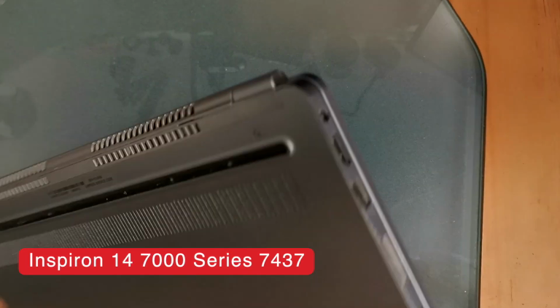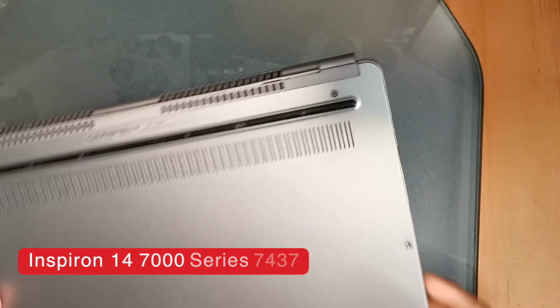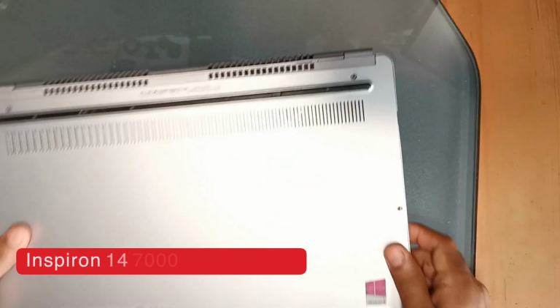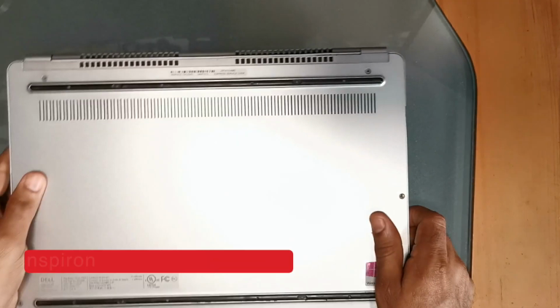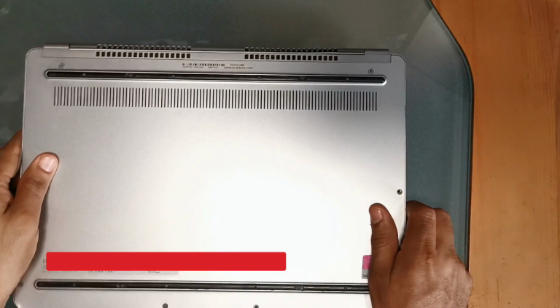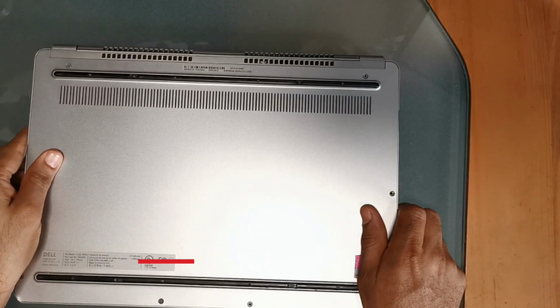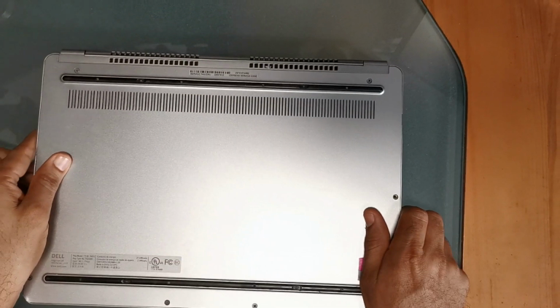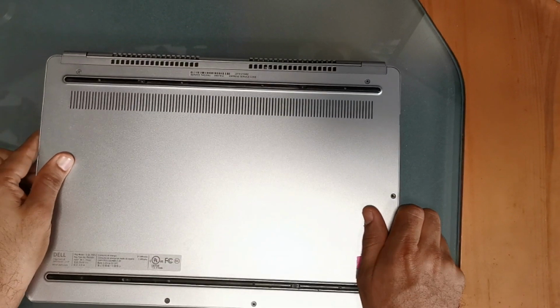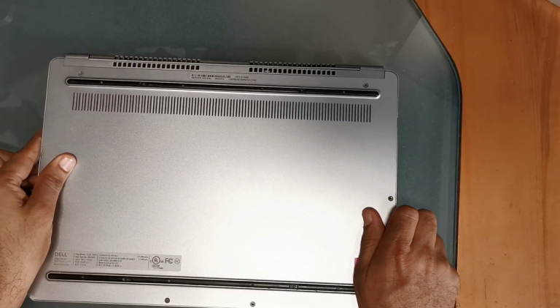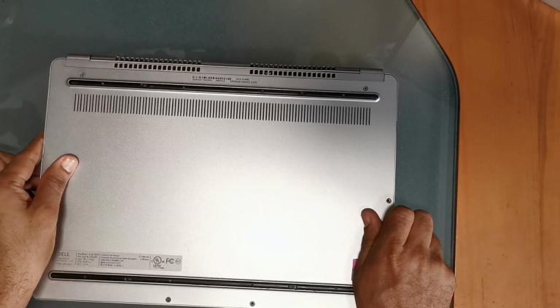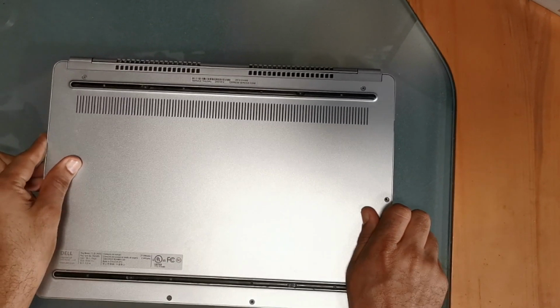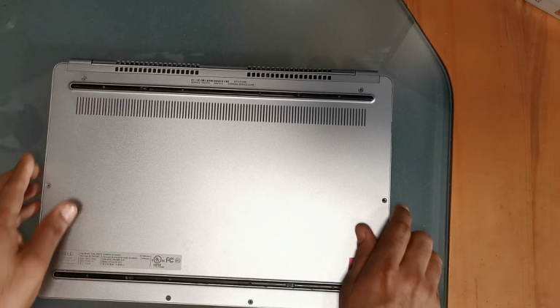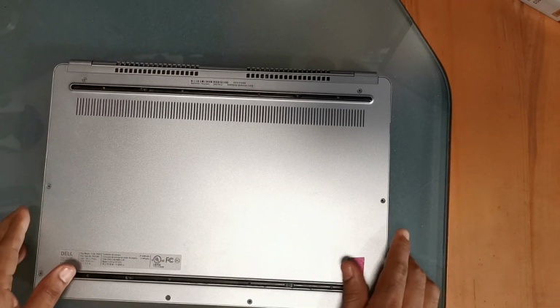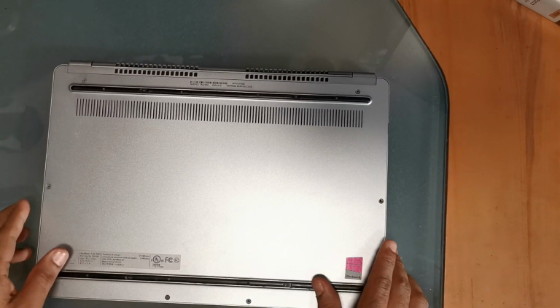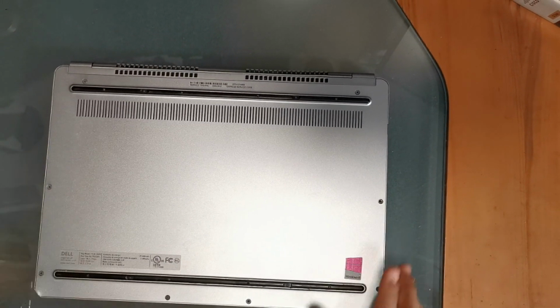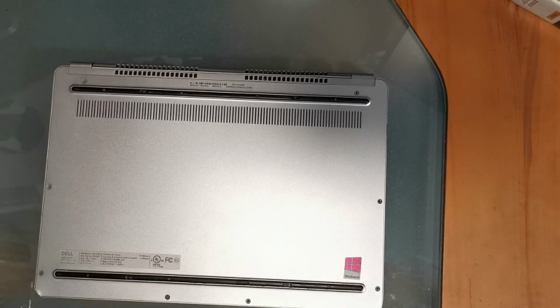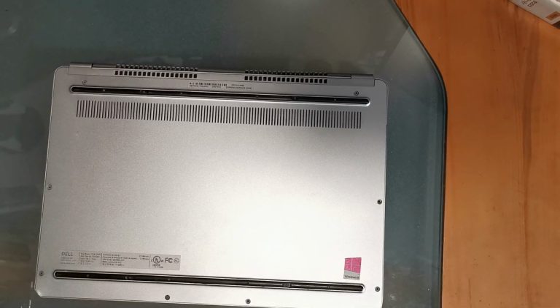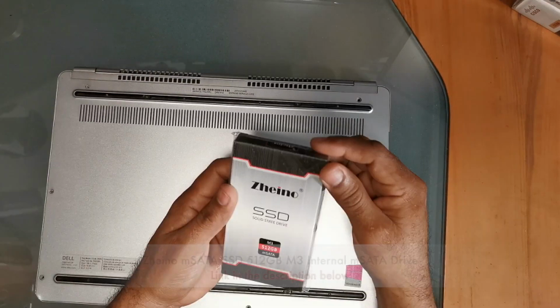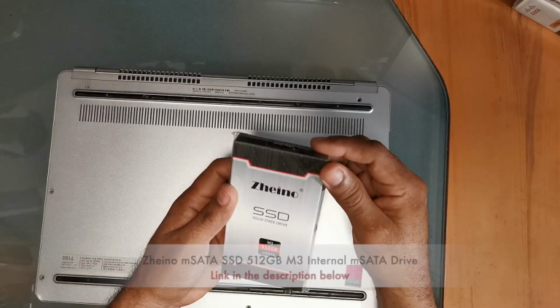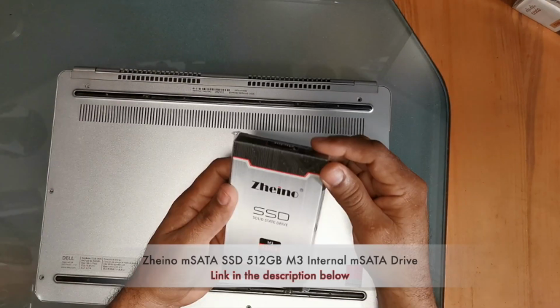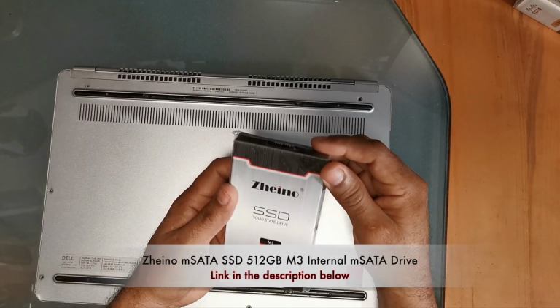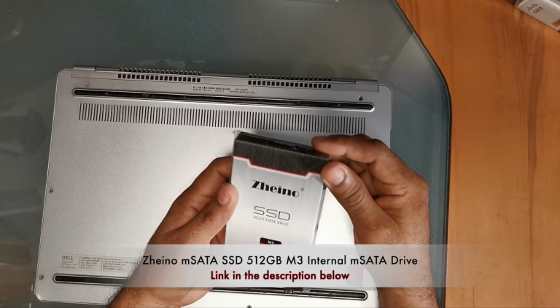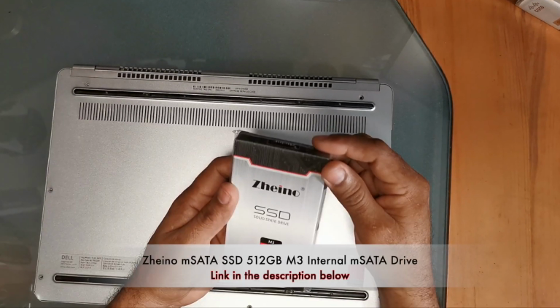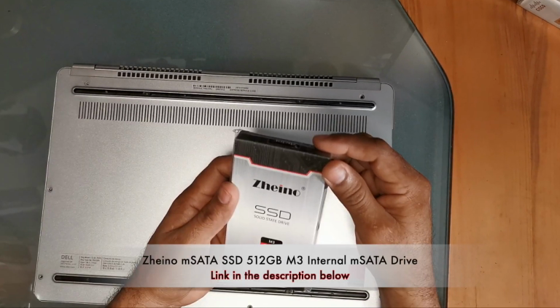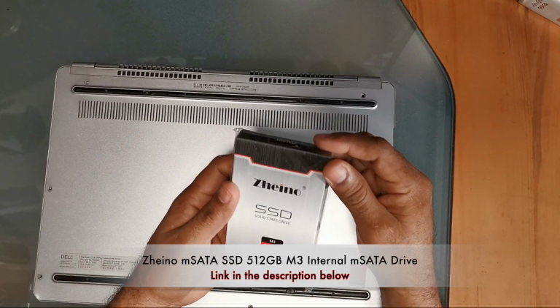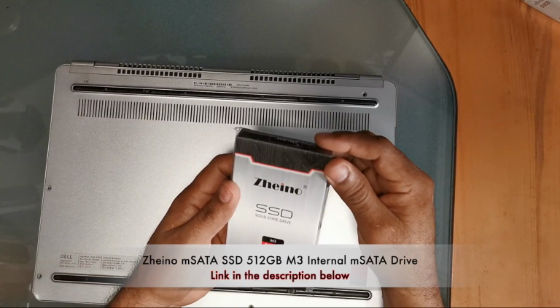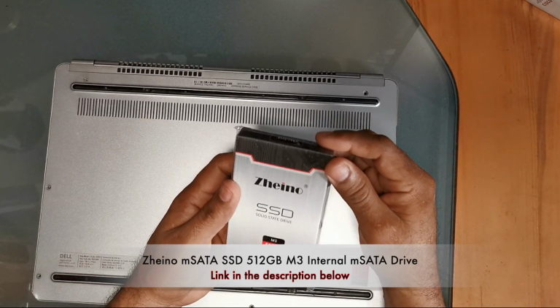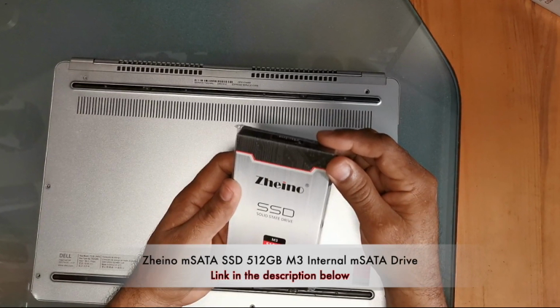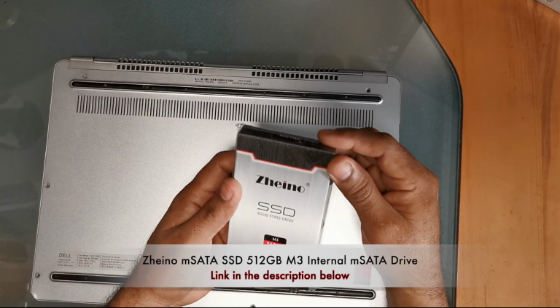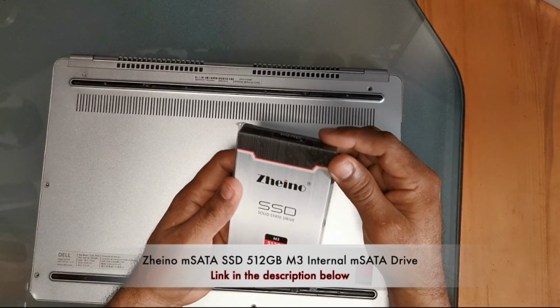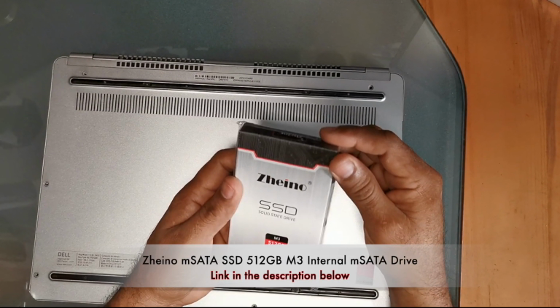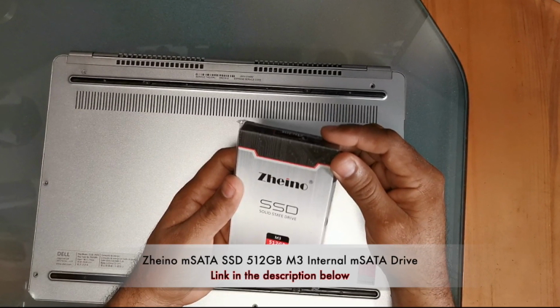If you want to purchase the same SSD drive I'm using in this tutorial, click the link in the description below.